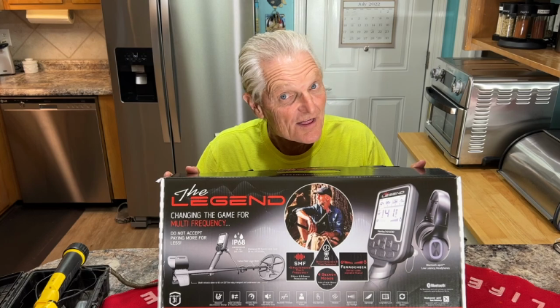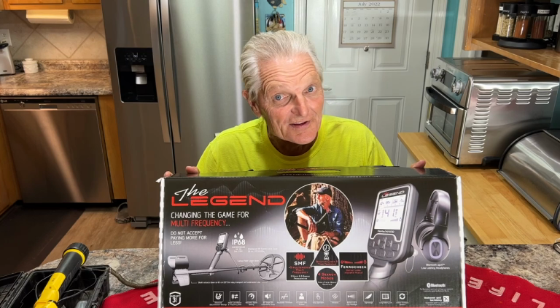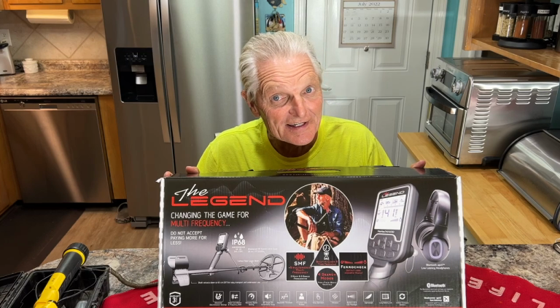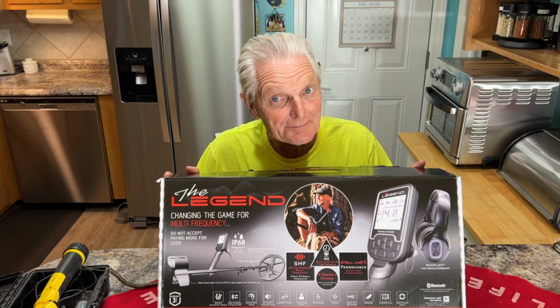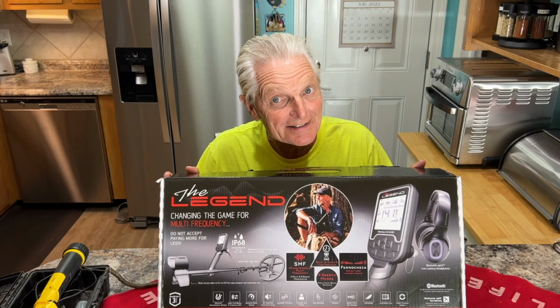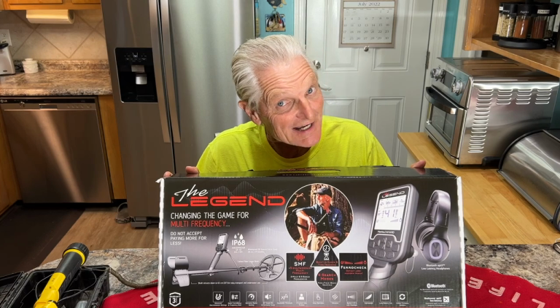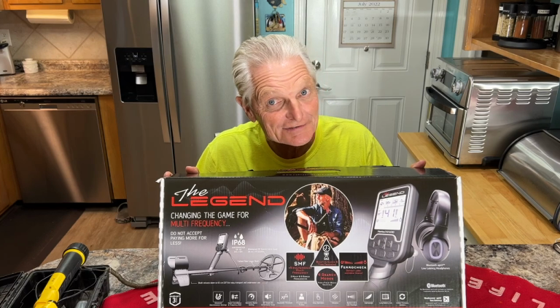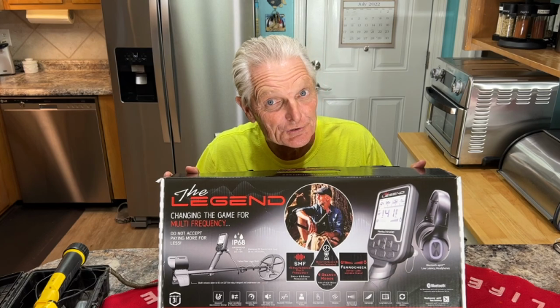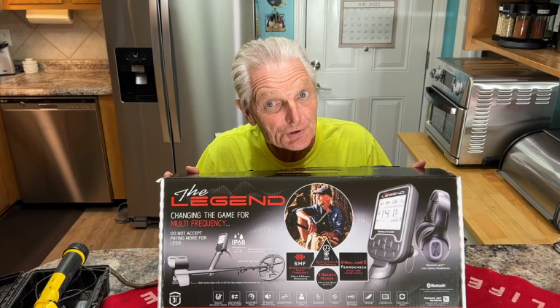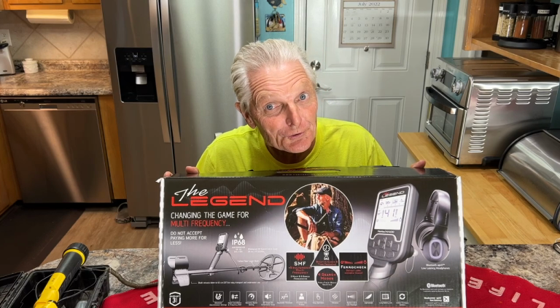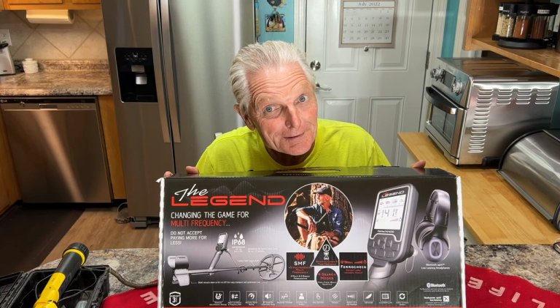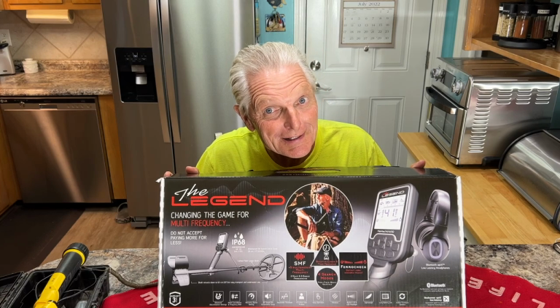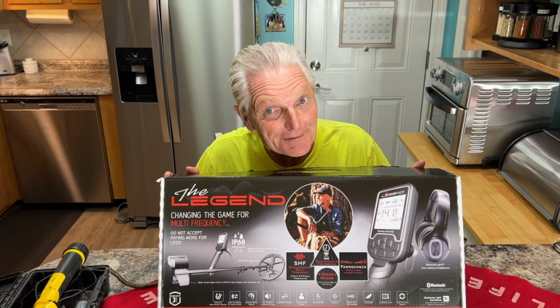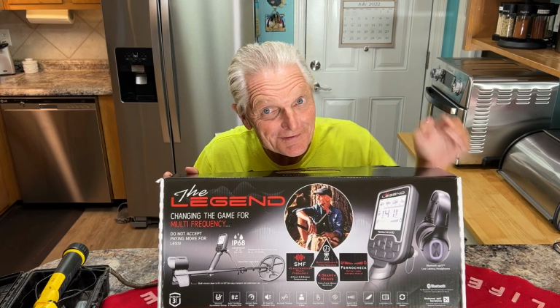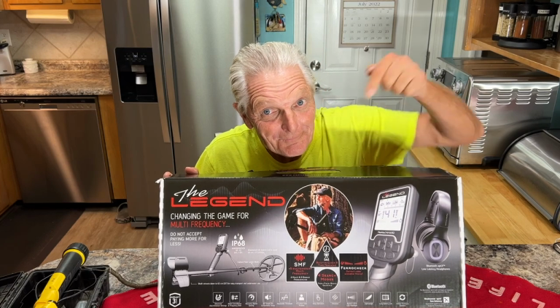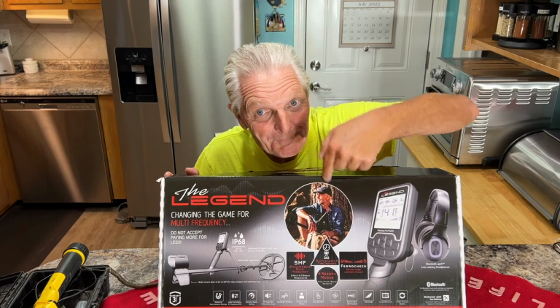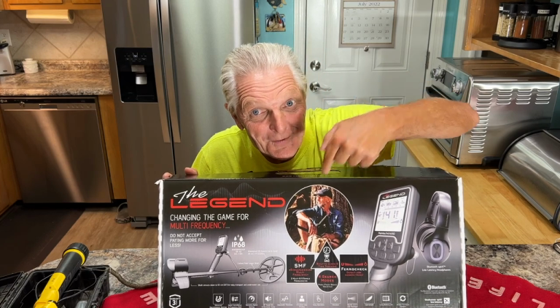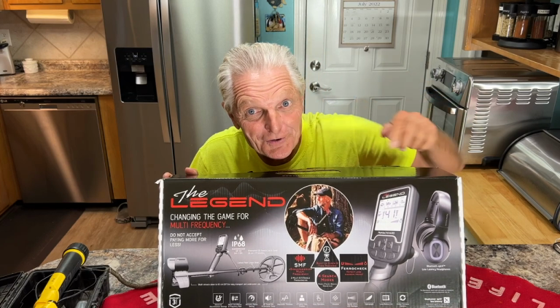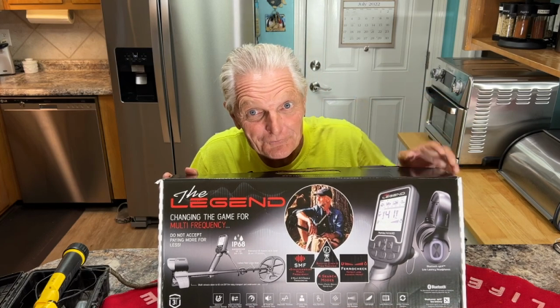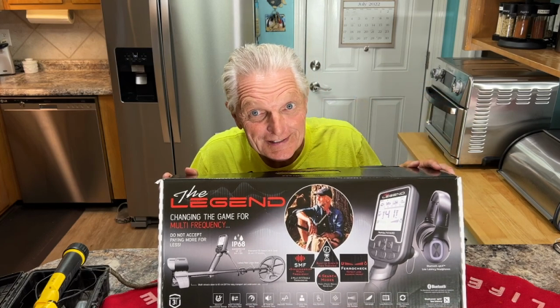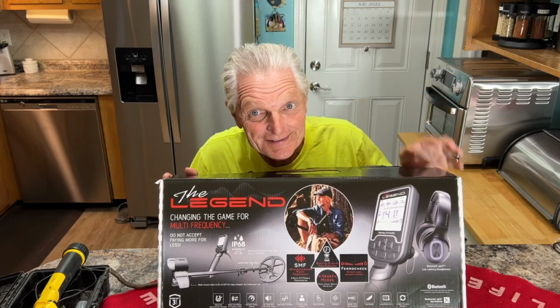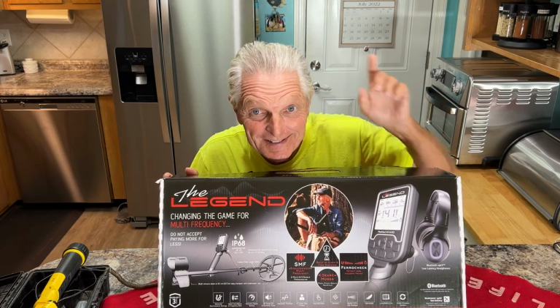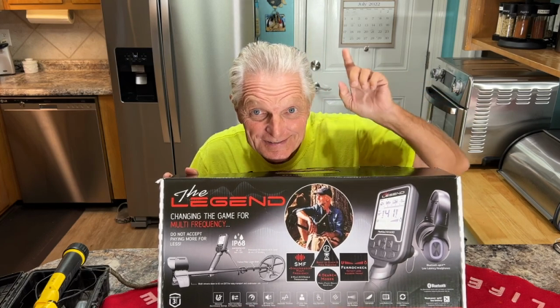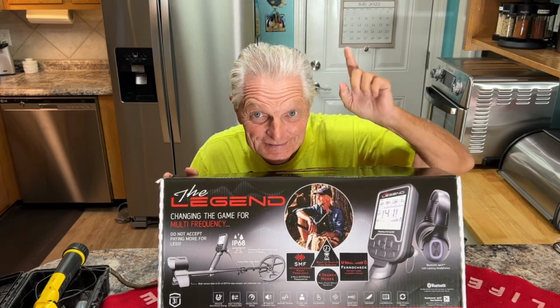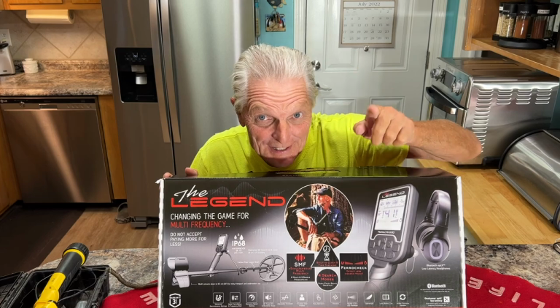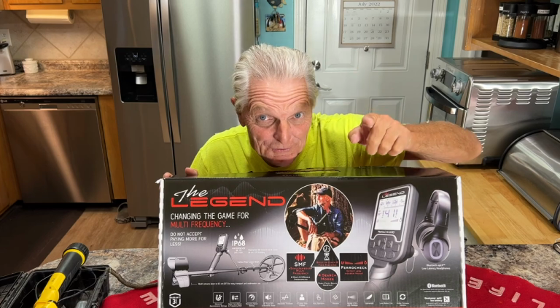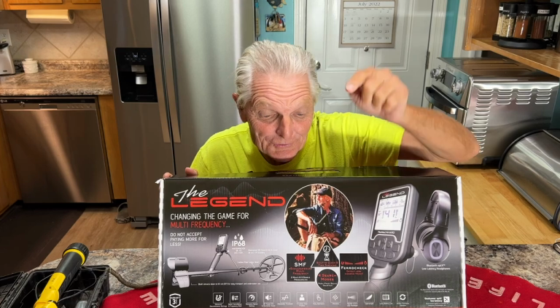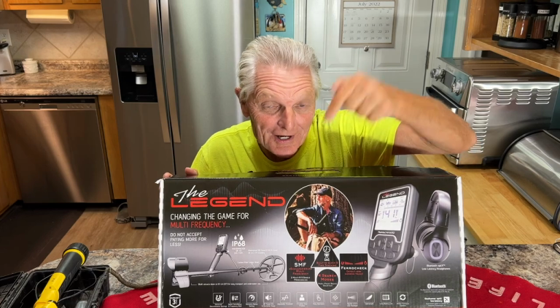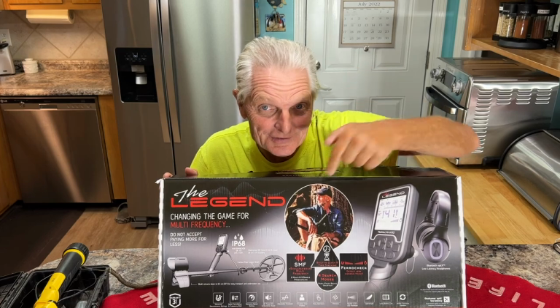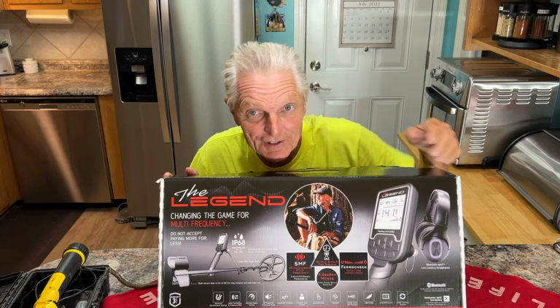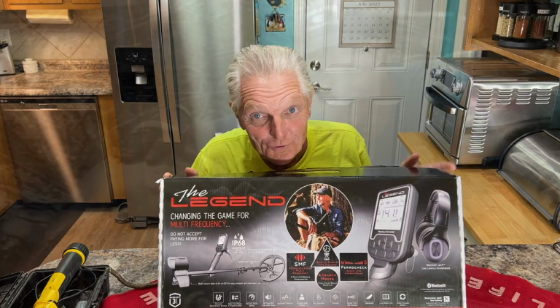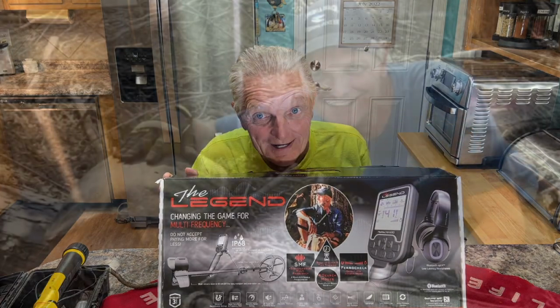The Gig Master has a new toy to play with. Are y'all ready? Stay tuned, I'll tell you all about it.